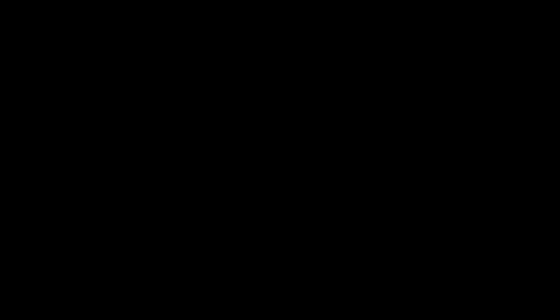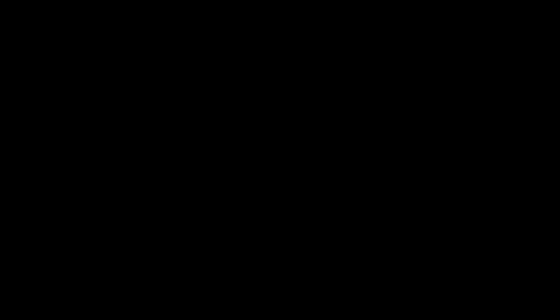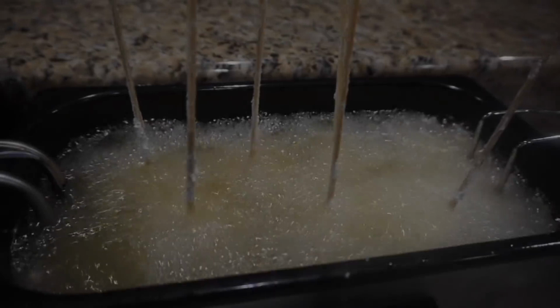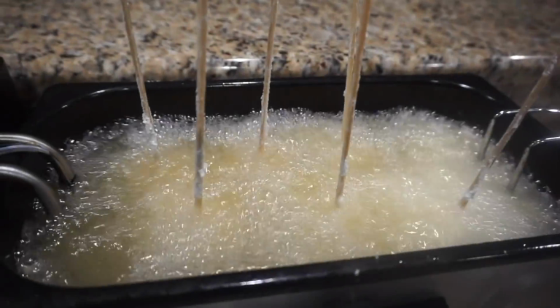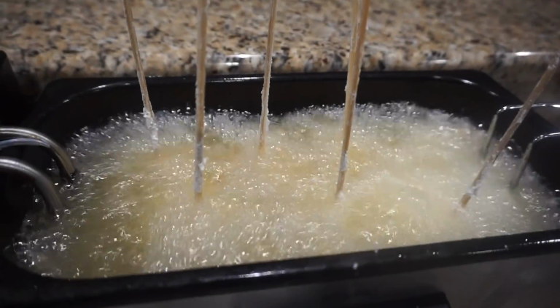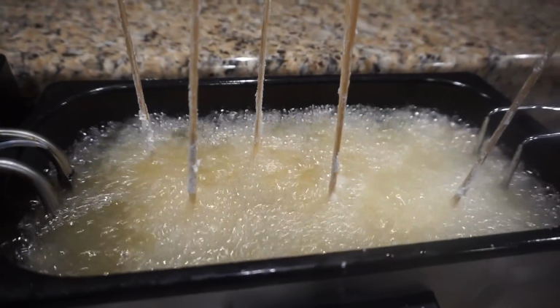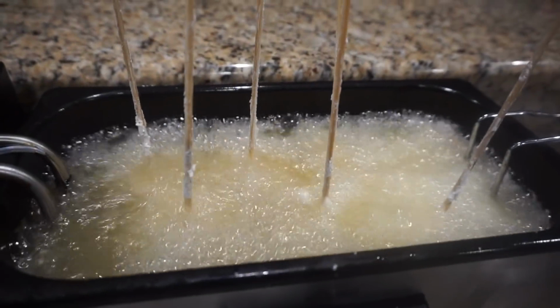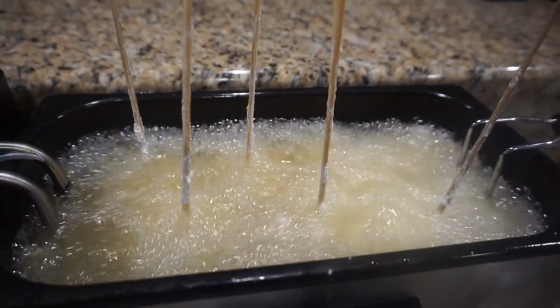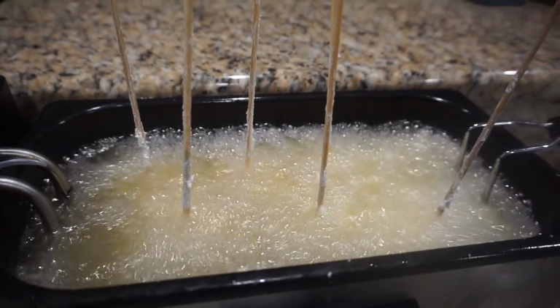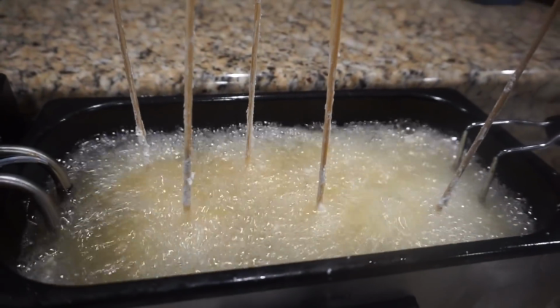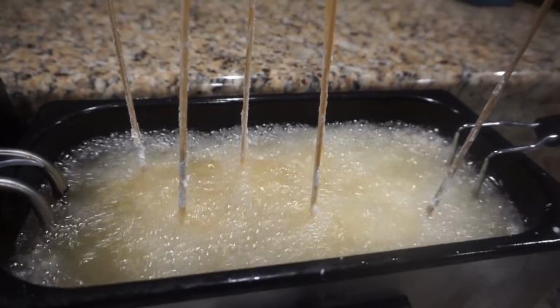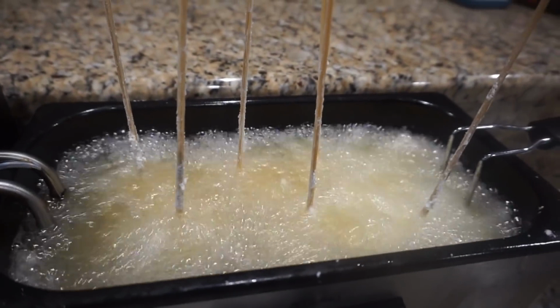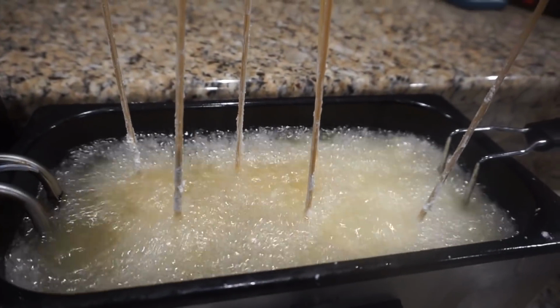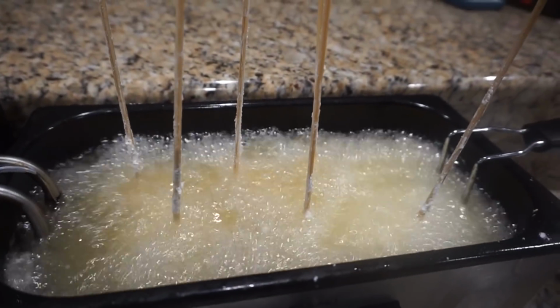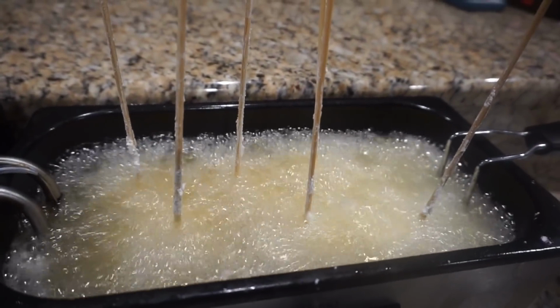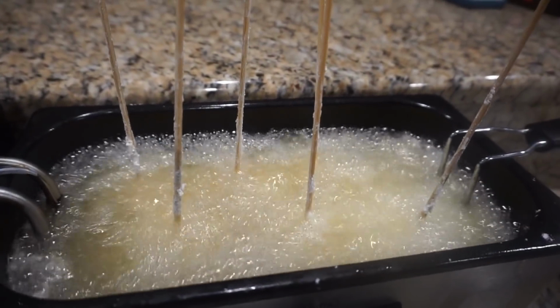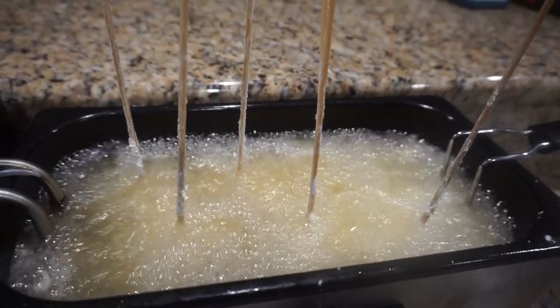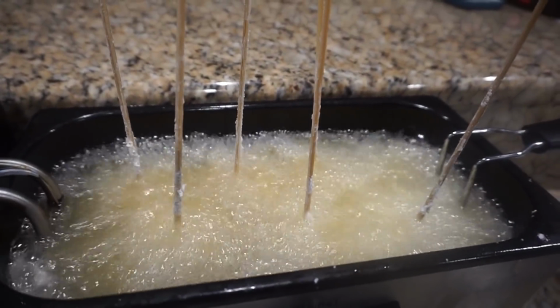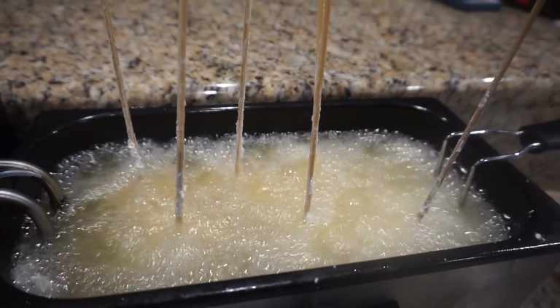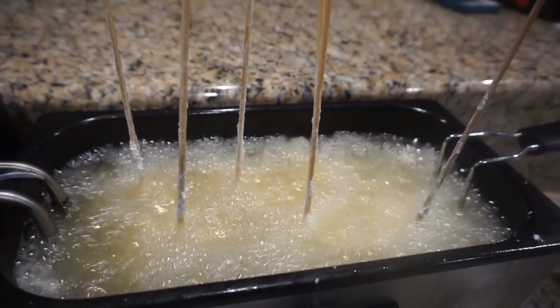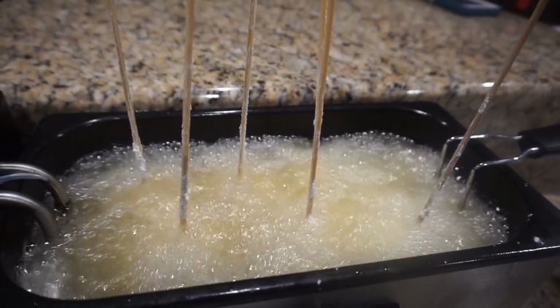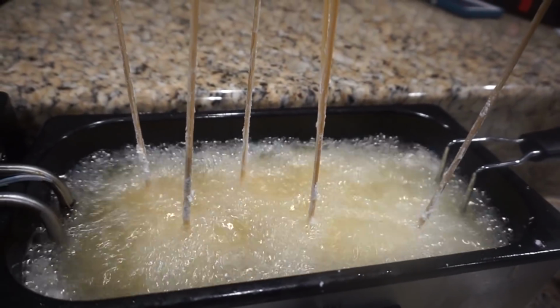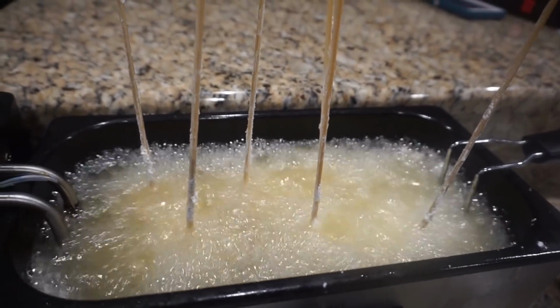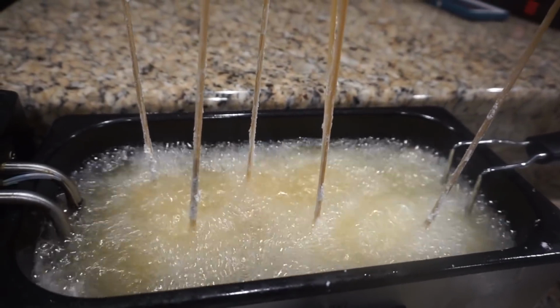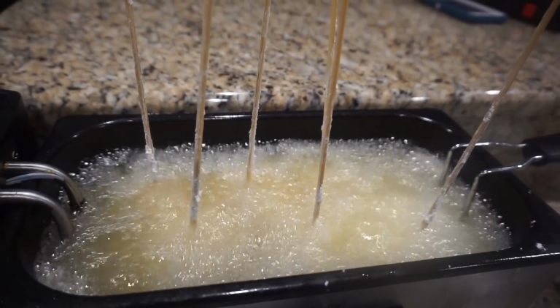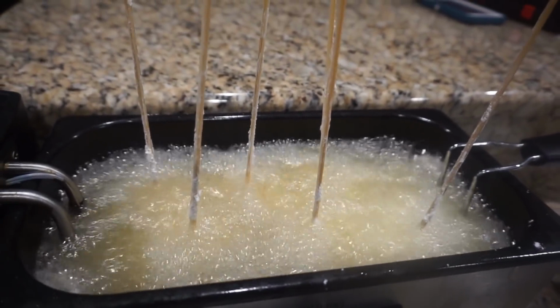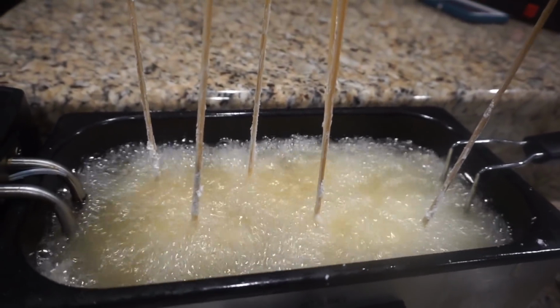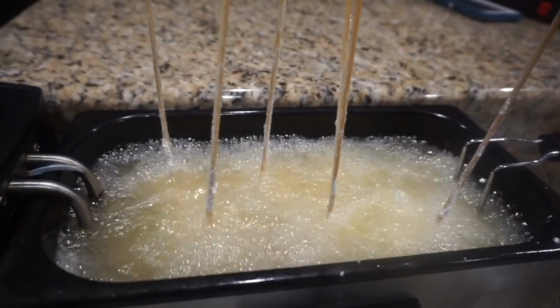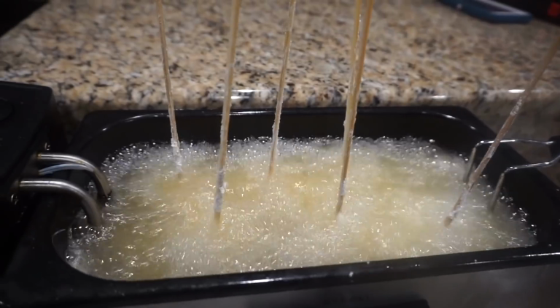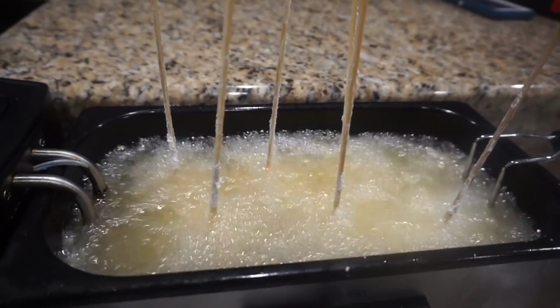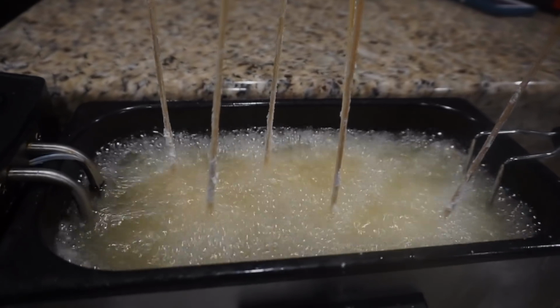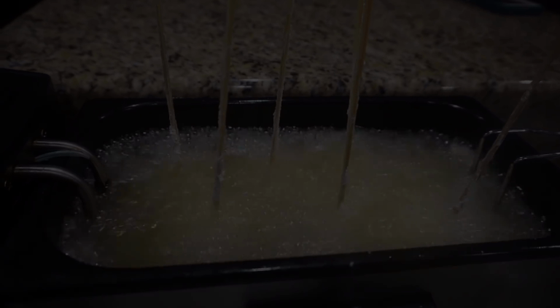You want to let them cook for about 5 minutes at 360 degrees. You guys just stay tuned — I'll wait for them to come out.